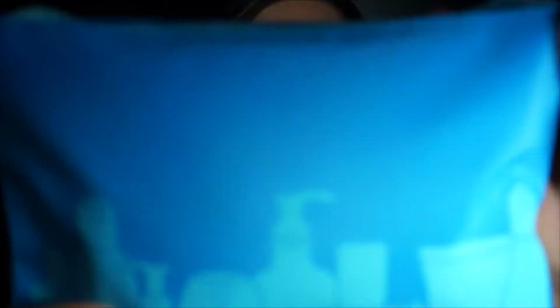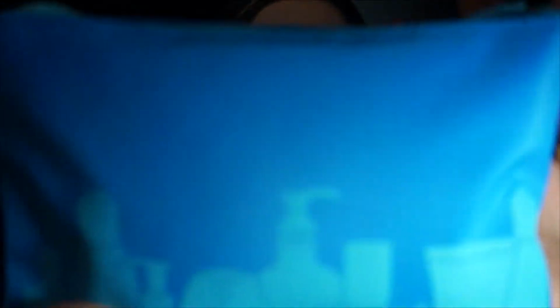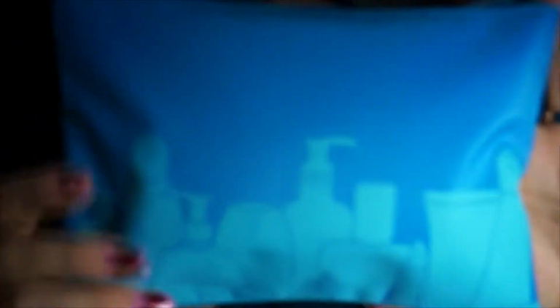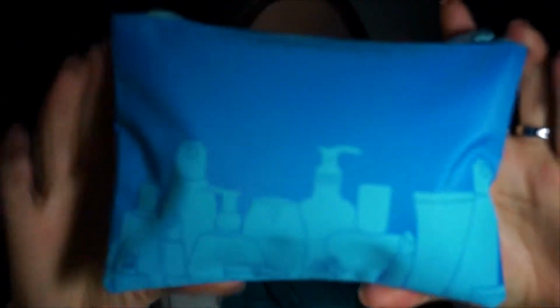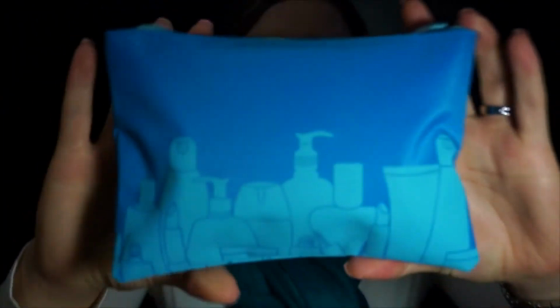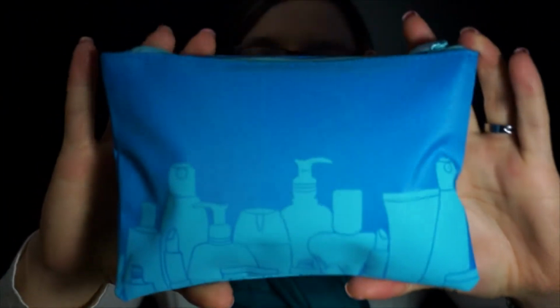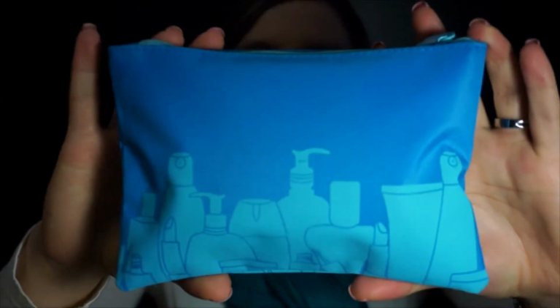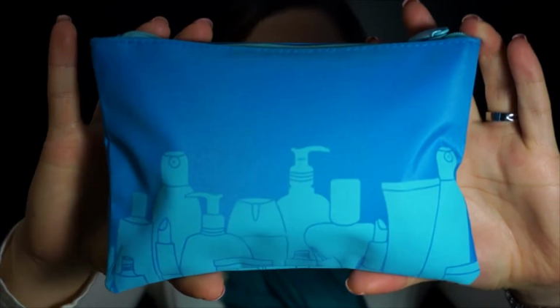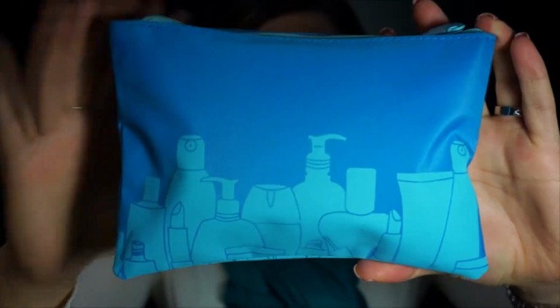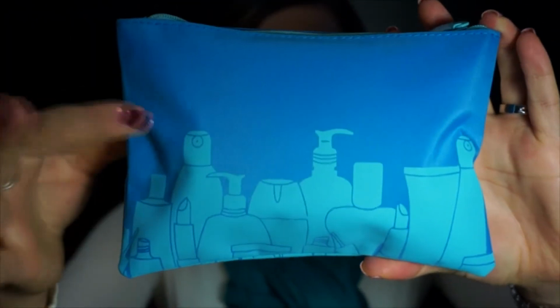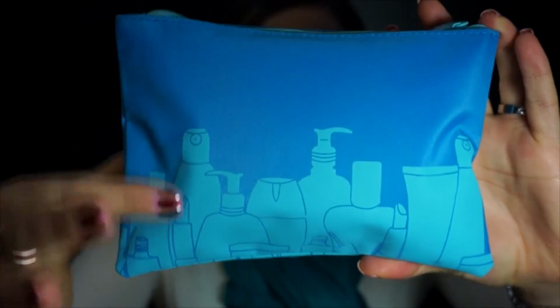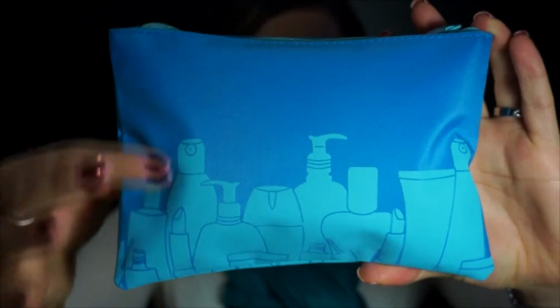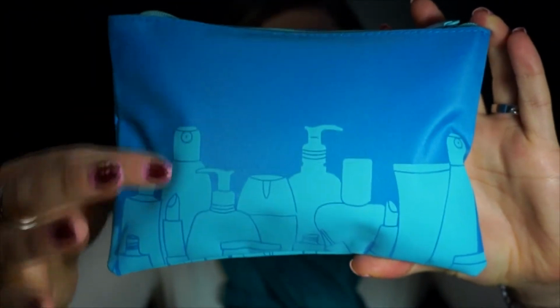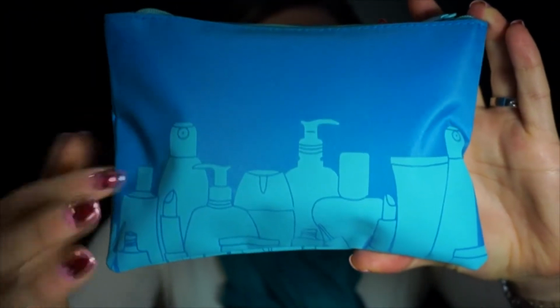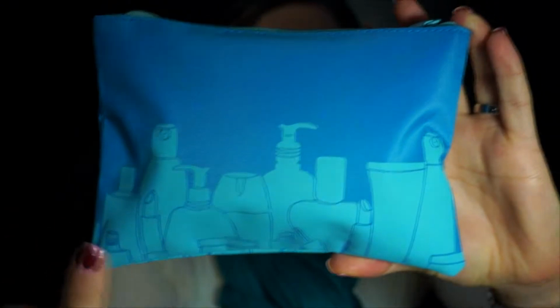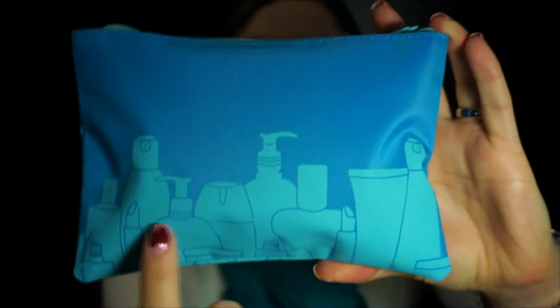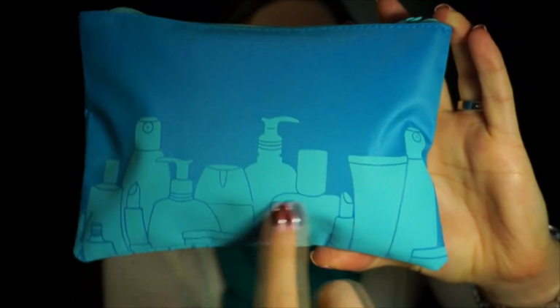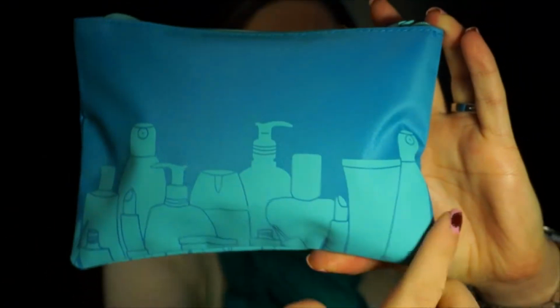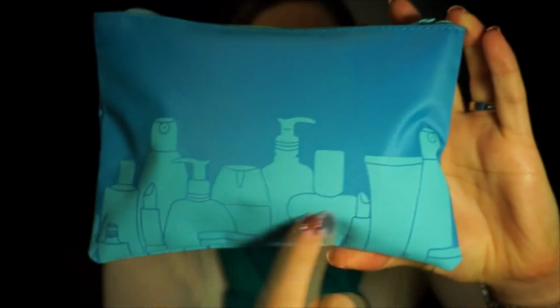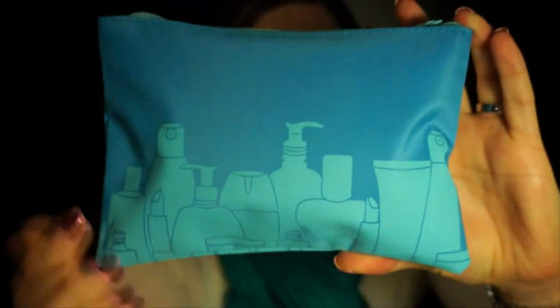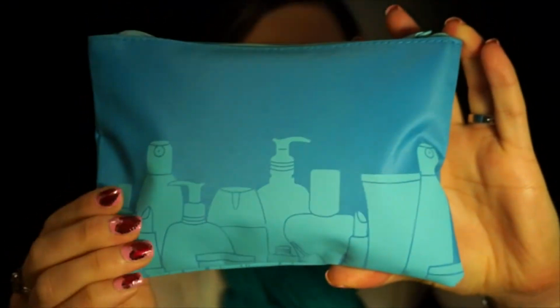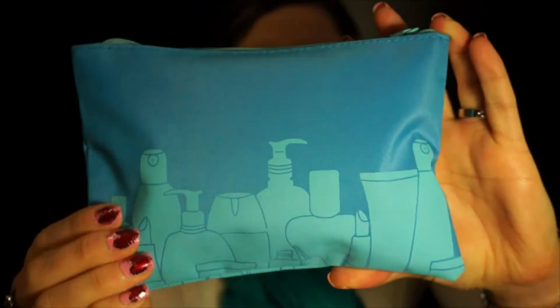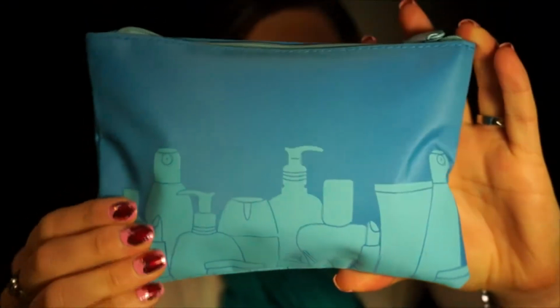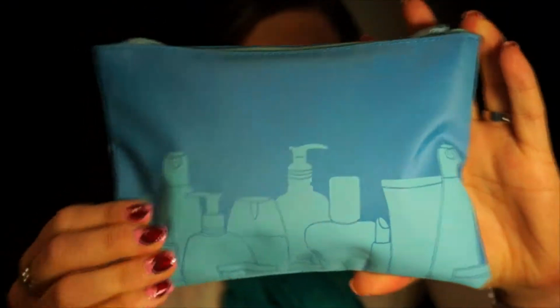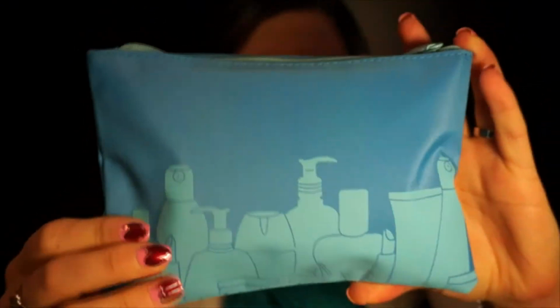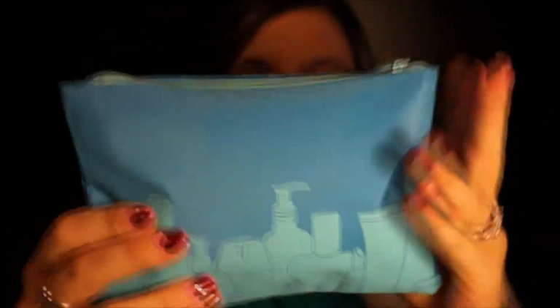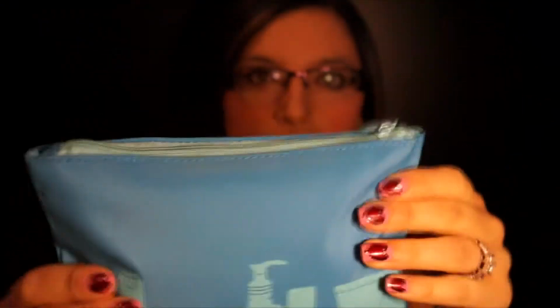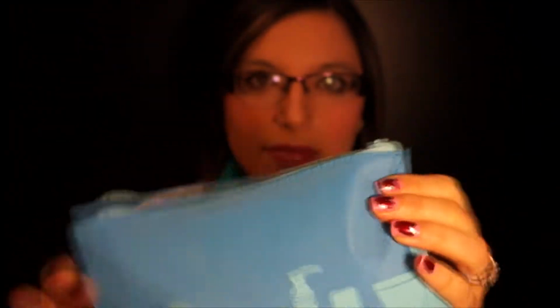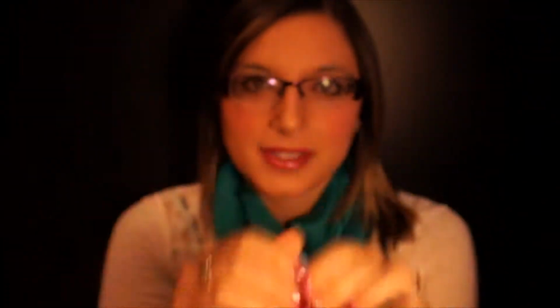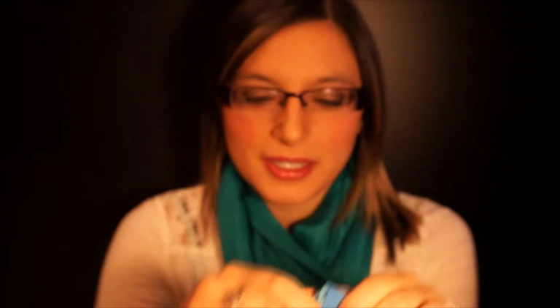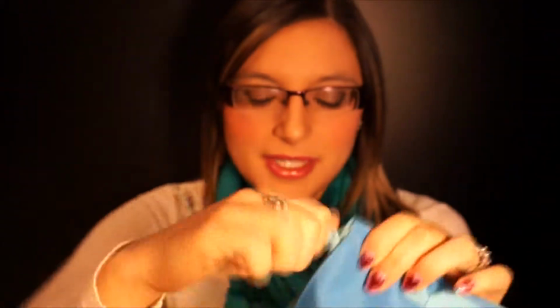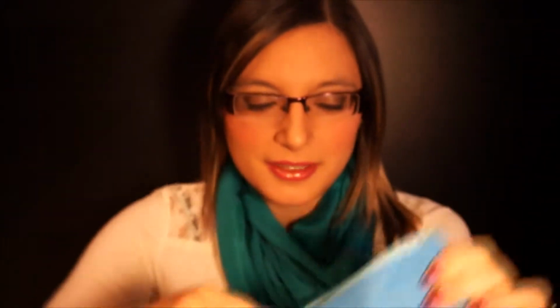It's a pretty cute bag. It's blue, my favorite color actually, with little makeup bottles on the bottom. Let's see what's in it.